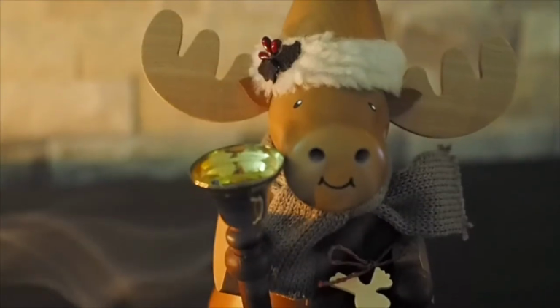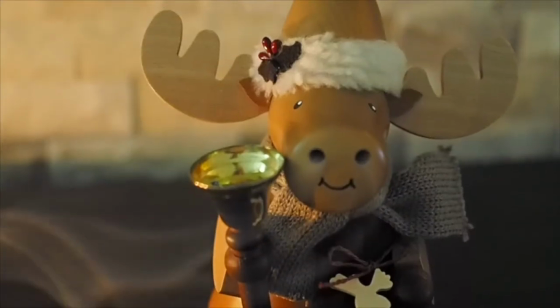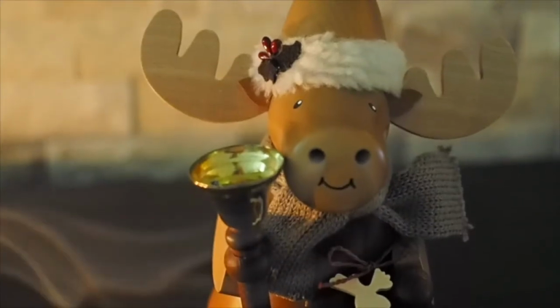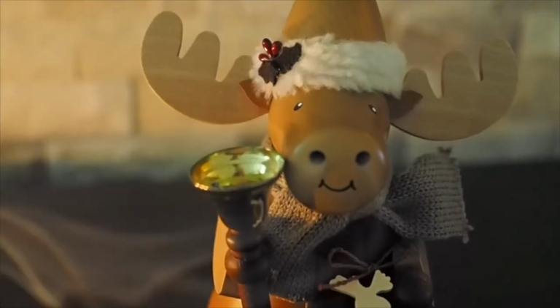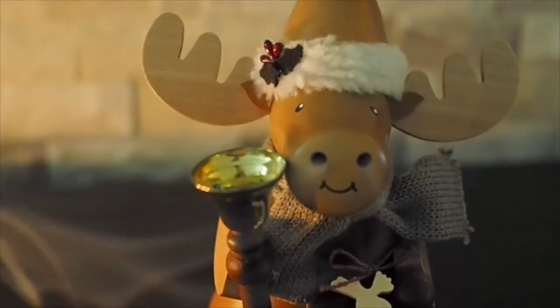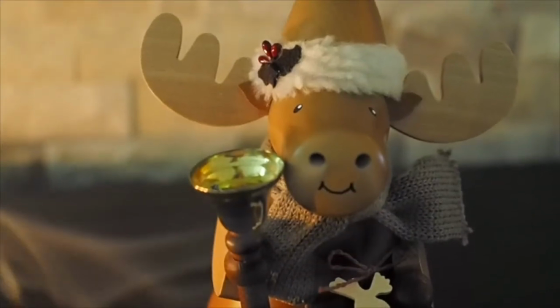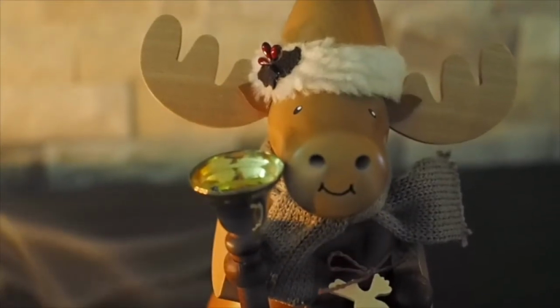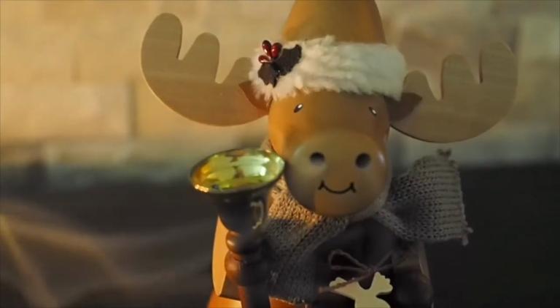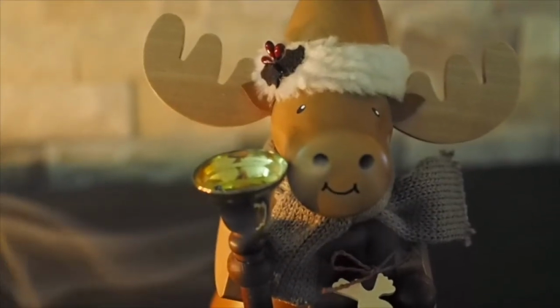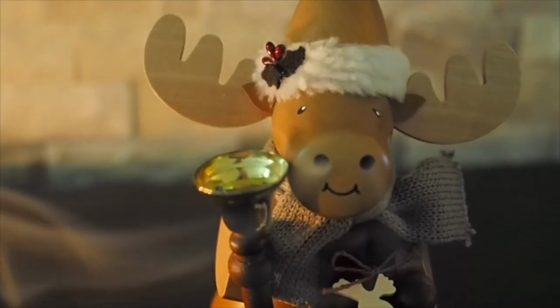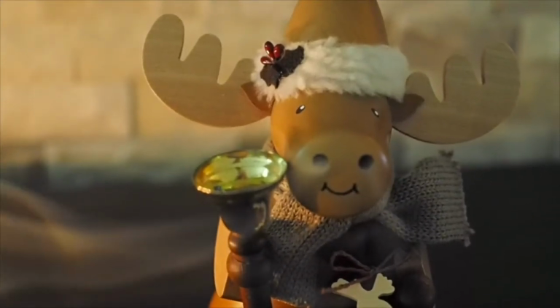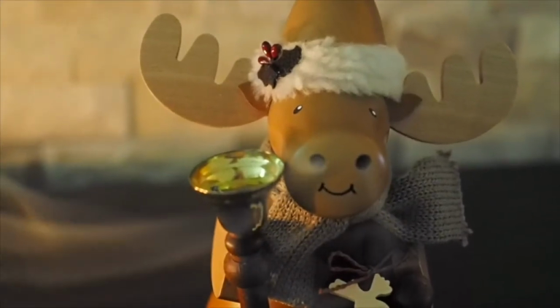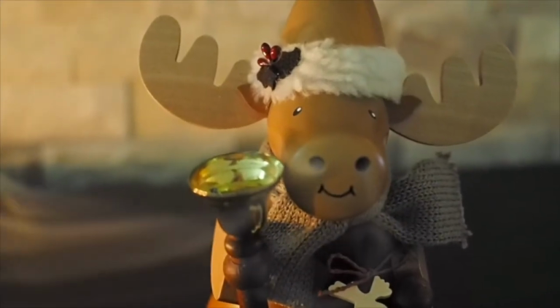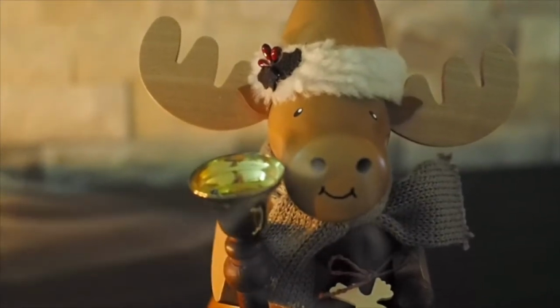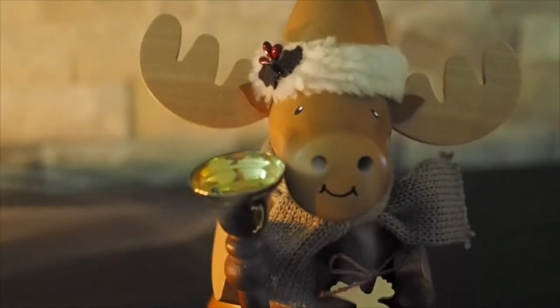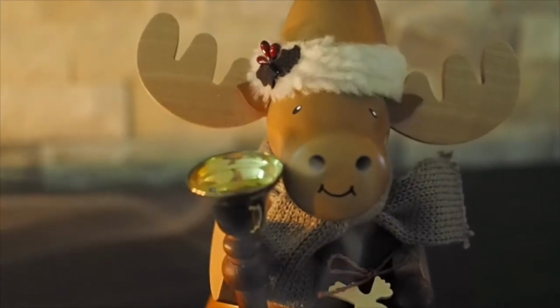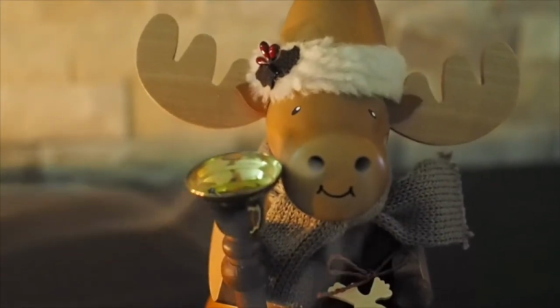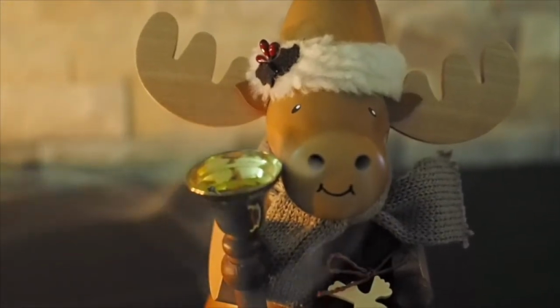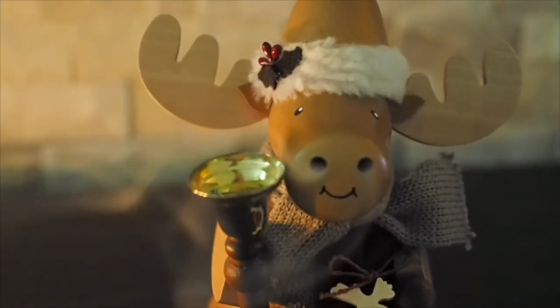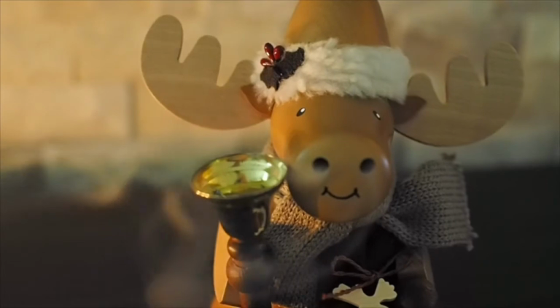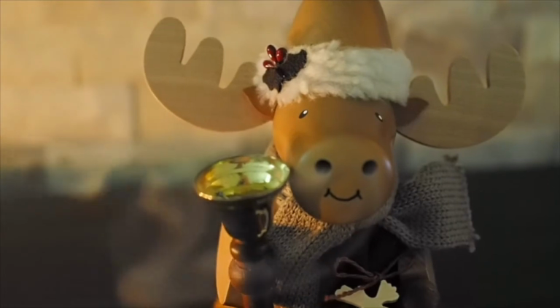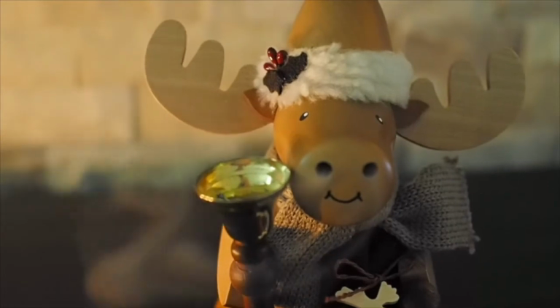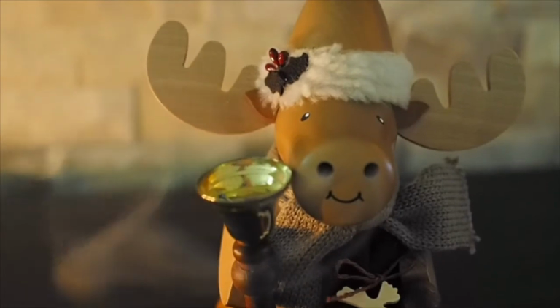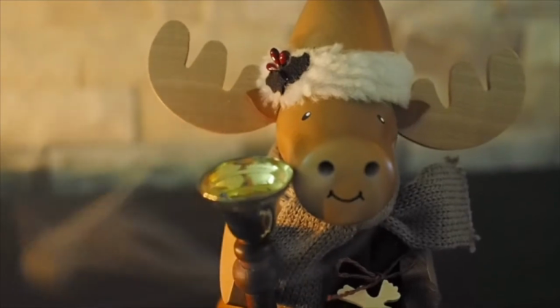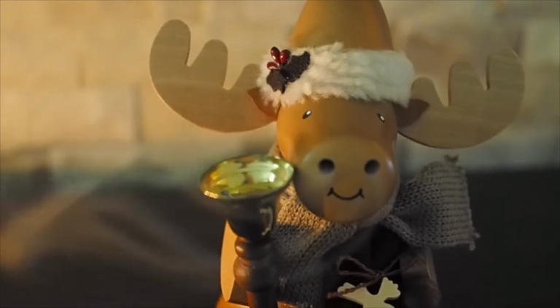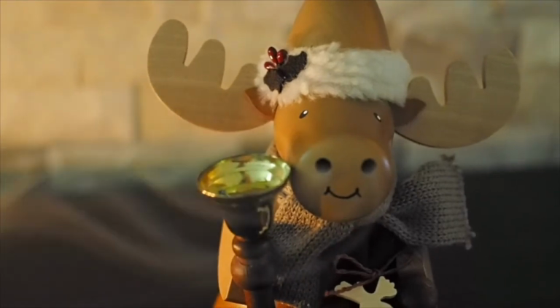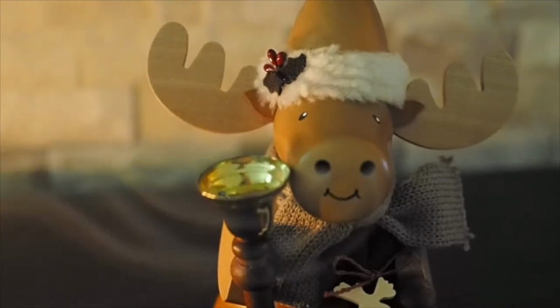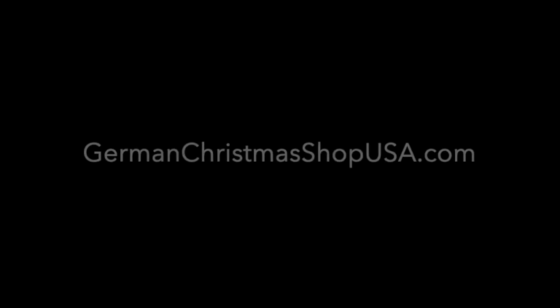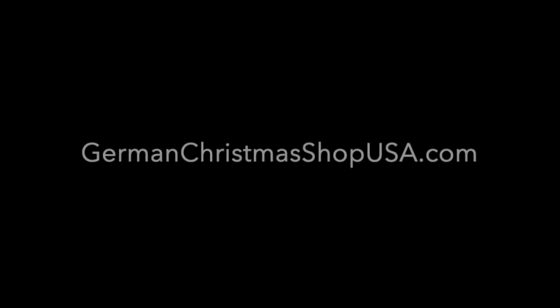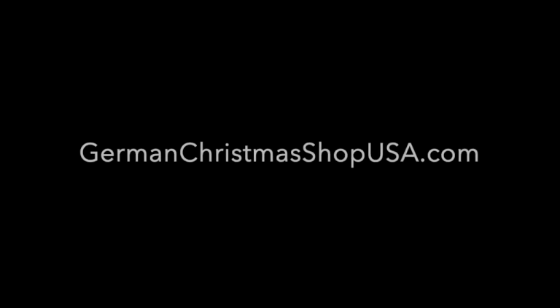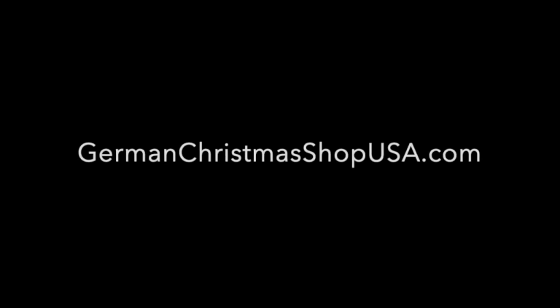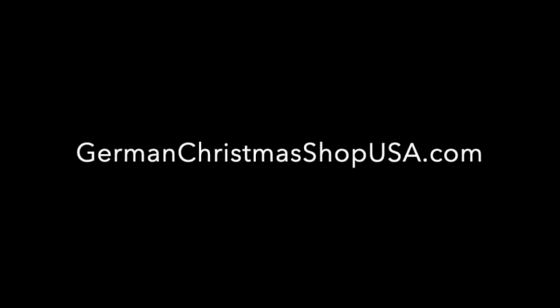Shop for this little guy and a whole range of incense burners online at GermanChristmasShopUSA.com.